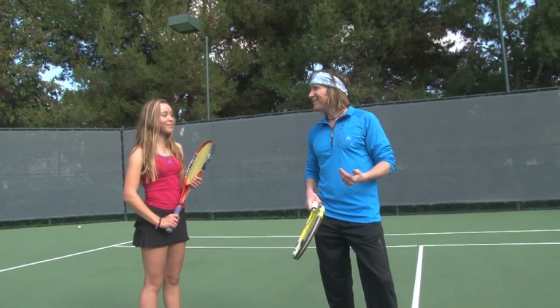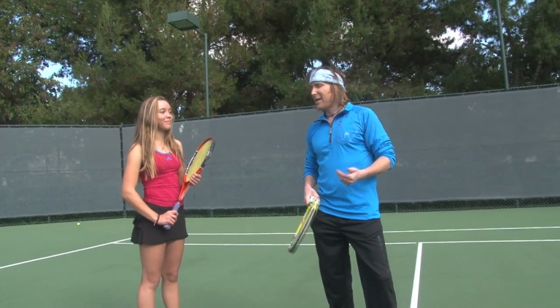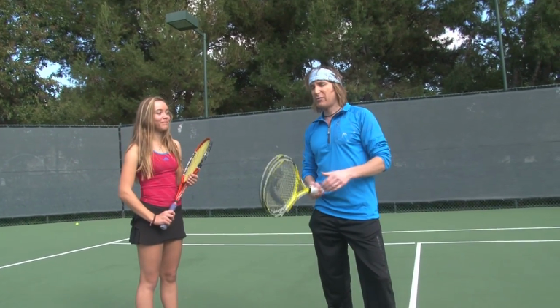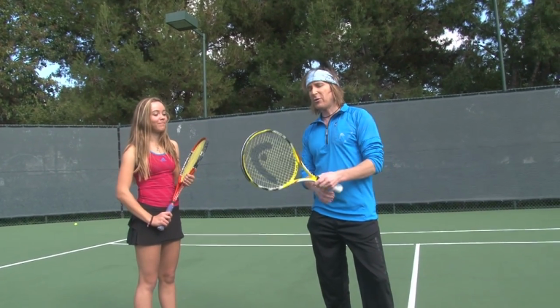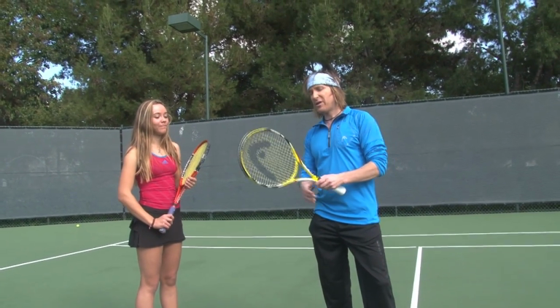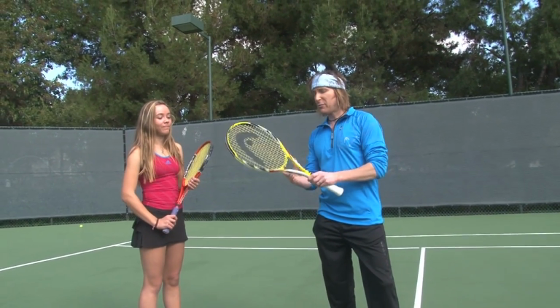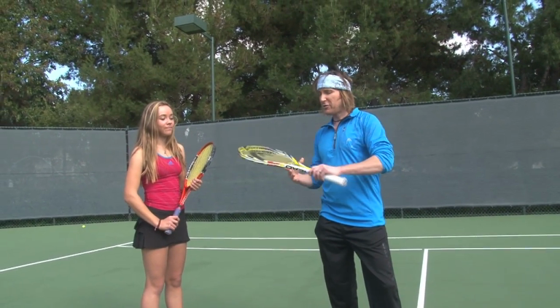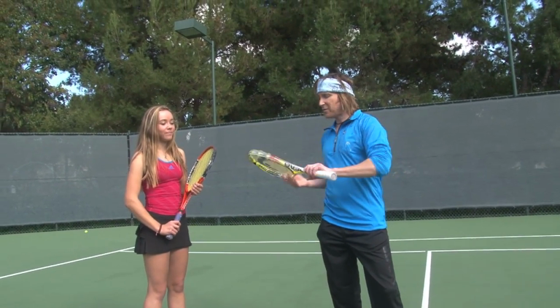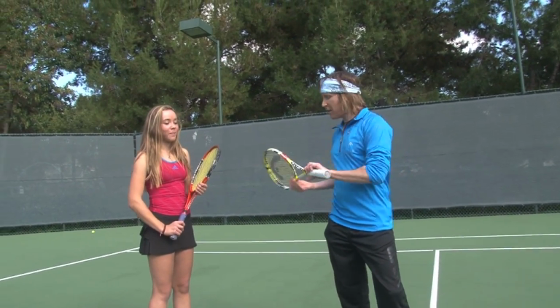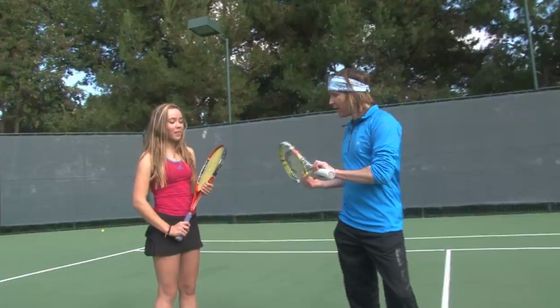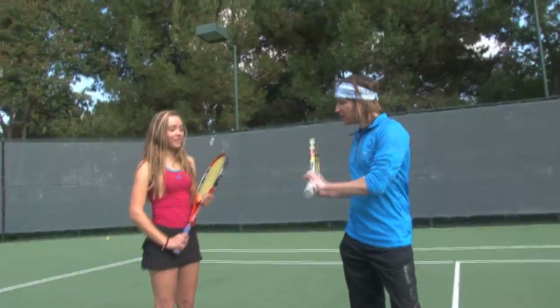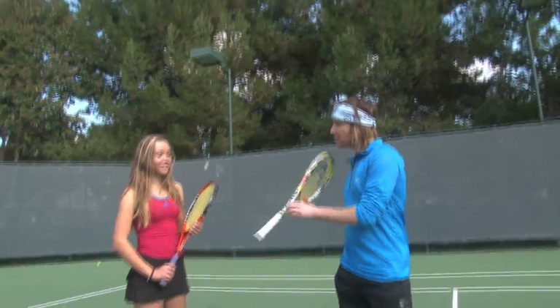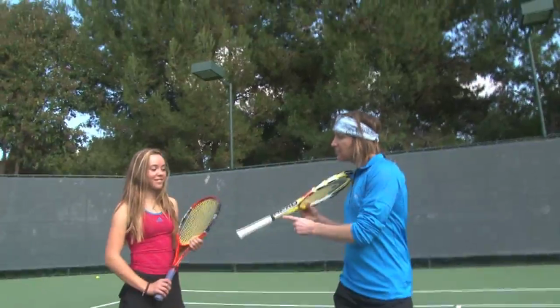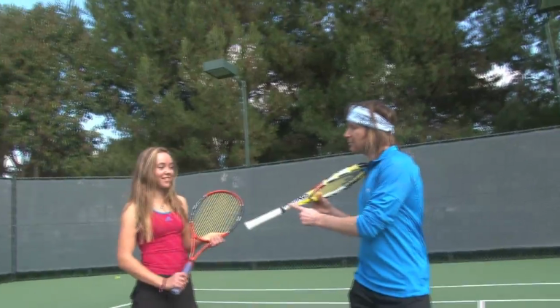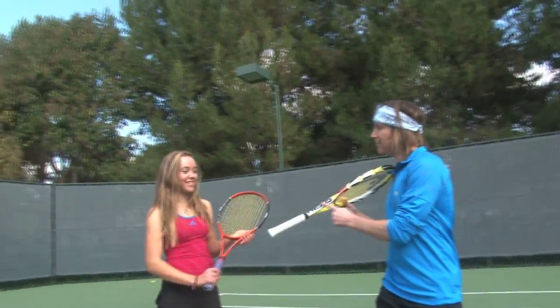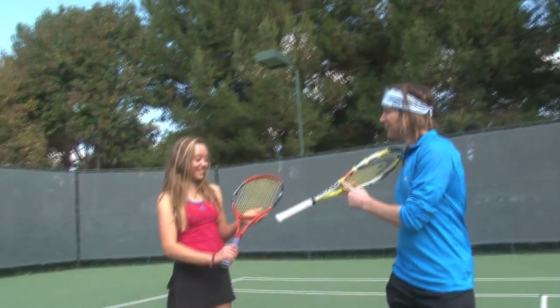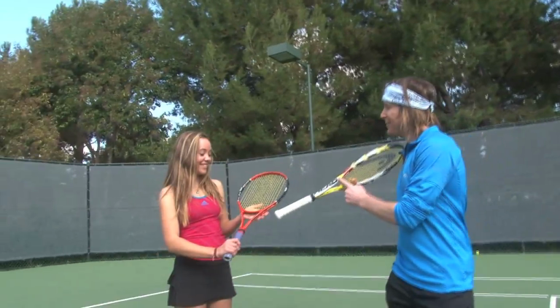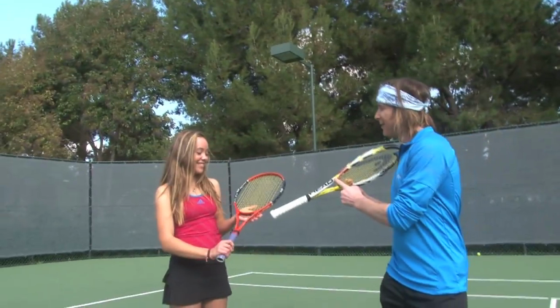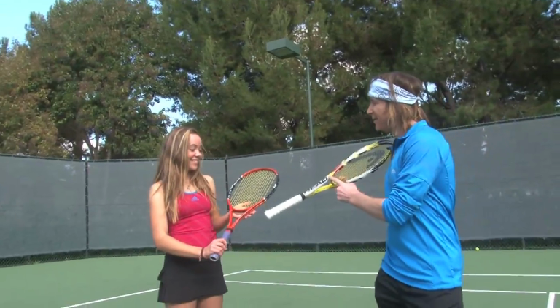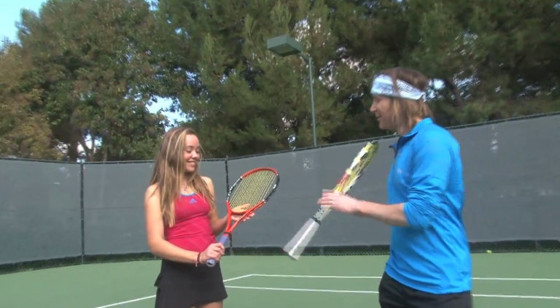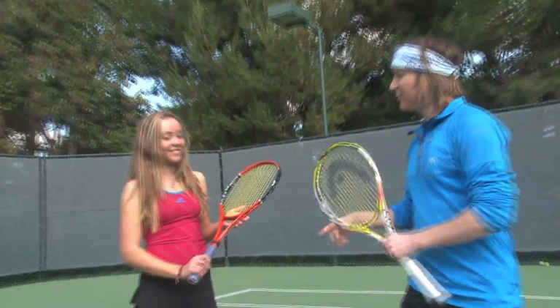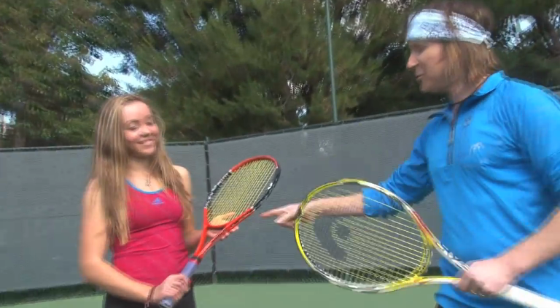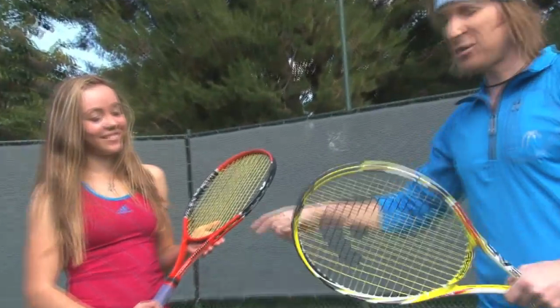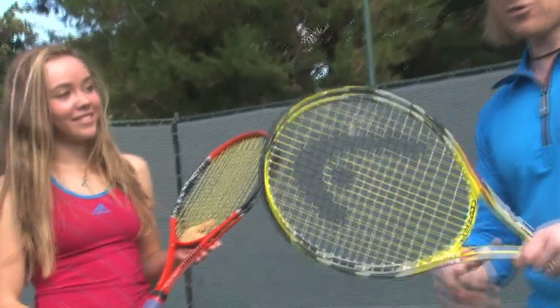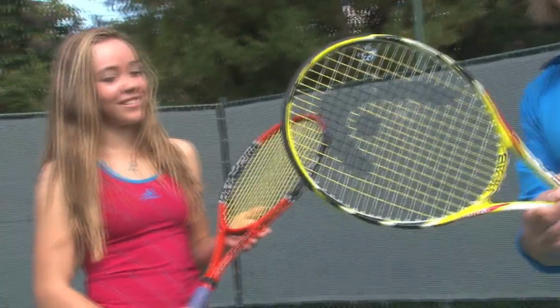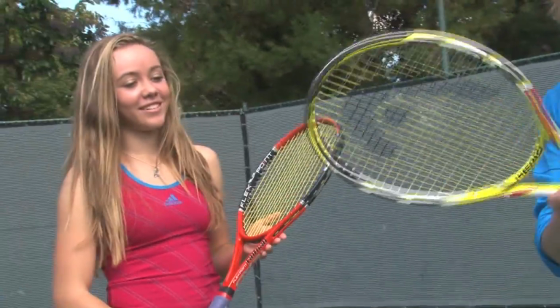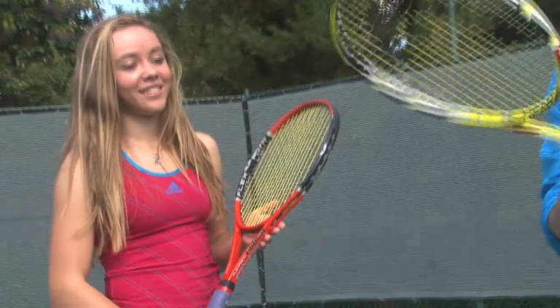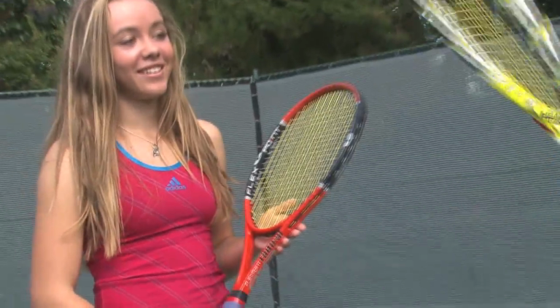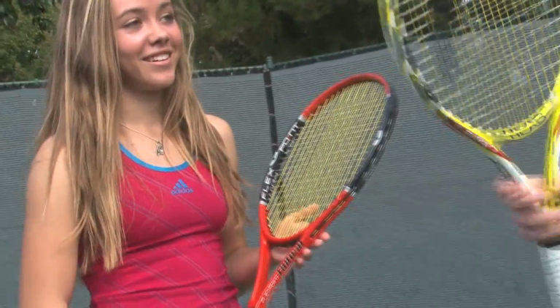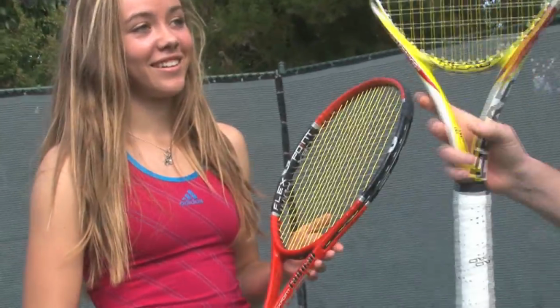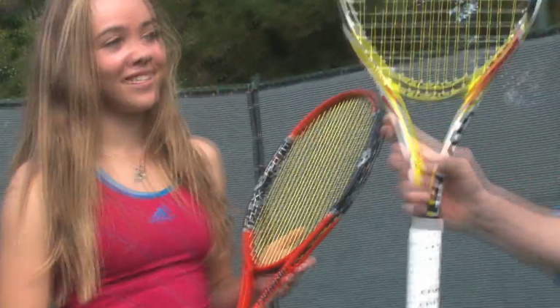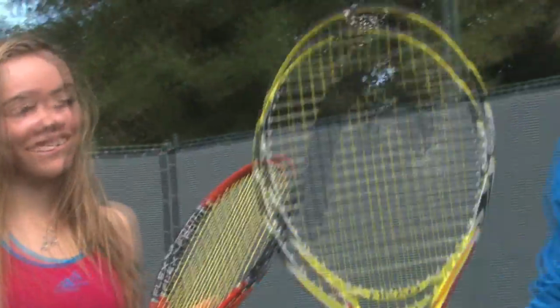Yep, and we both have our beautiful Head rackets. She's totally radical and I'm a little more extreme.